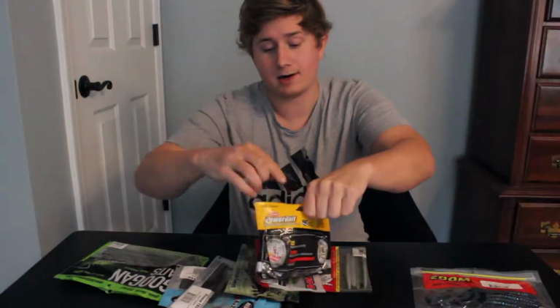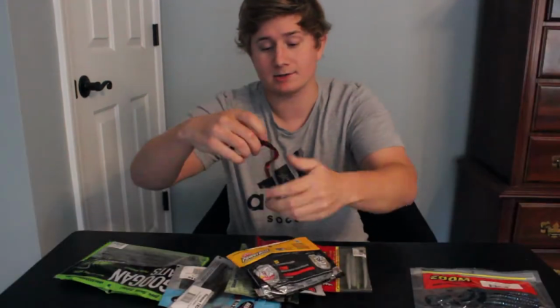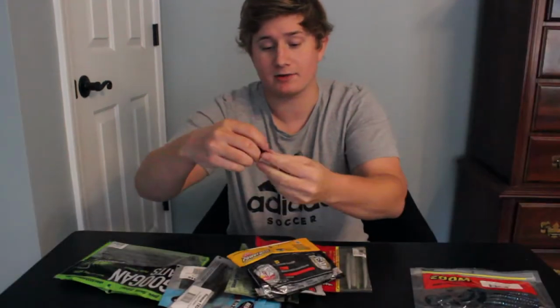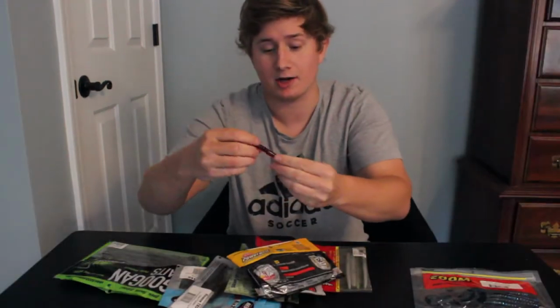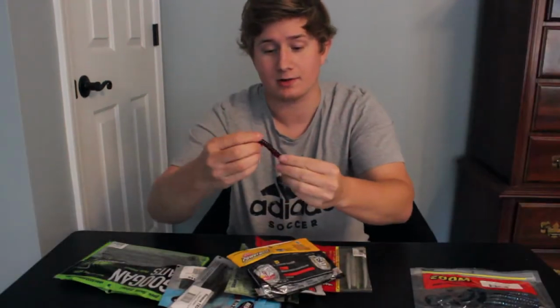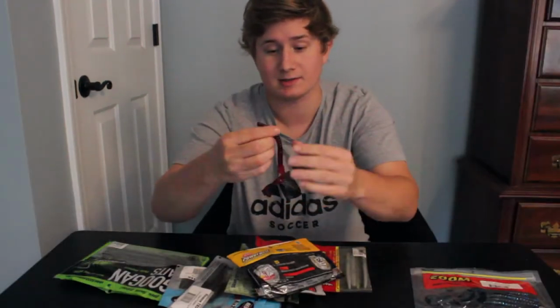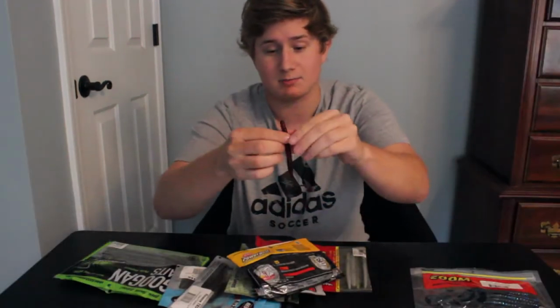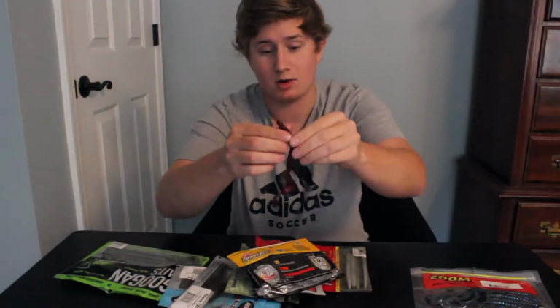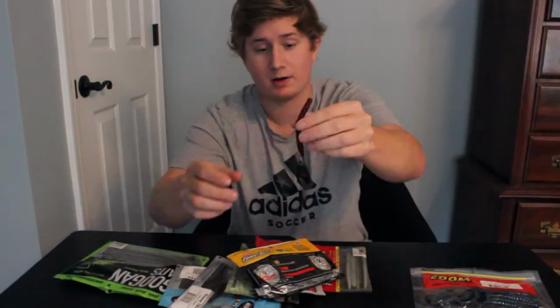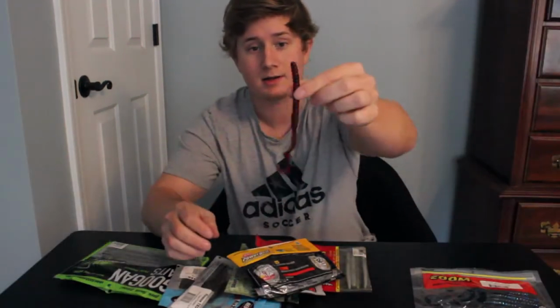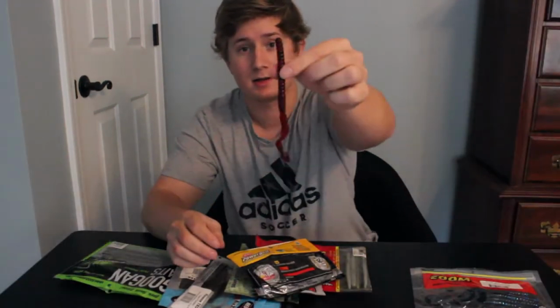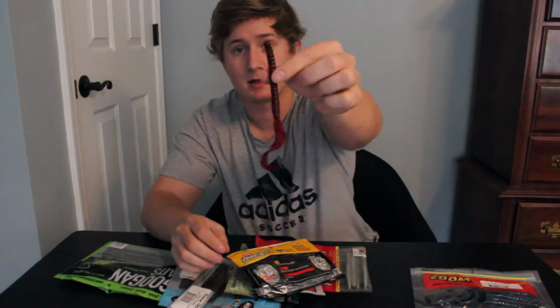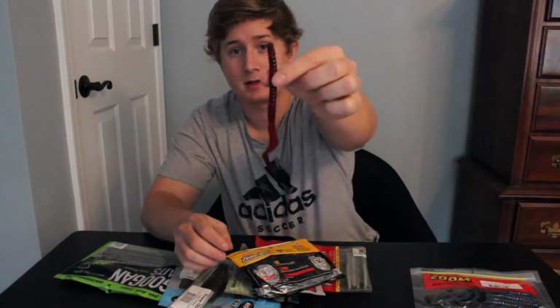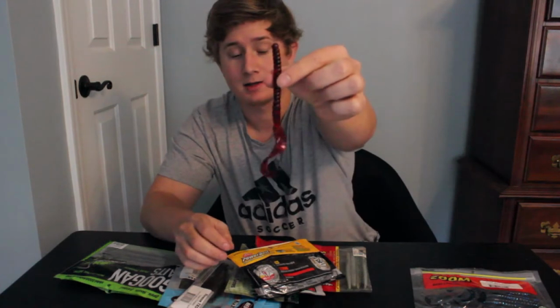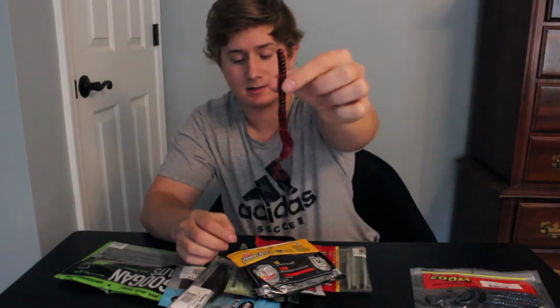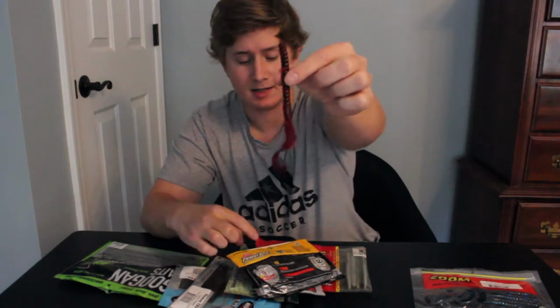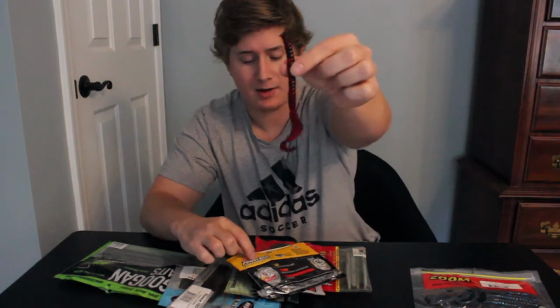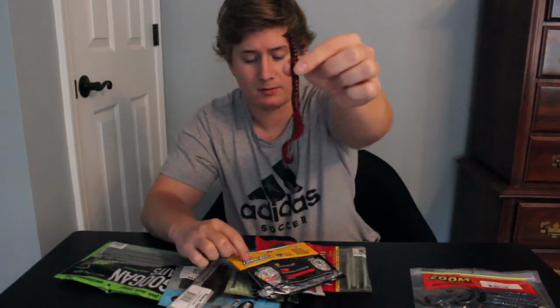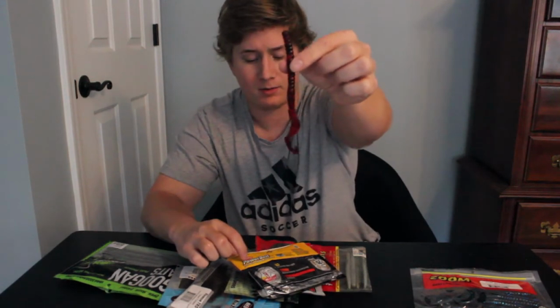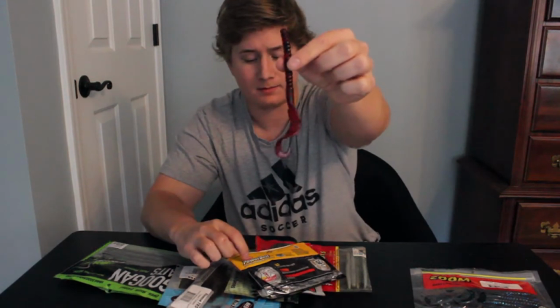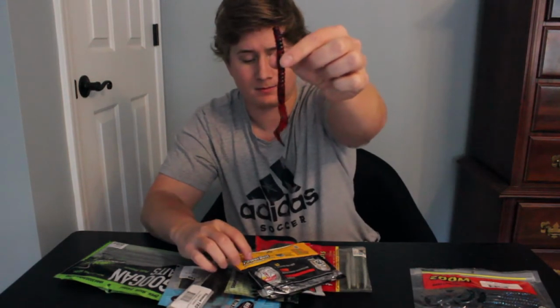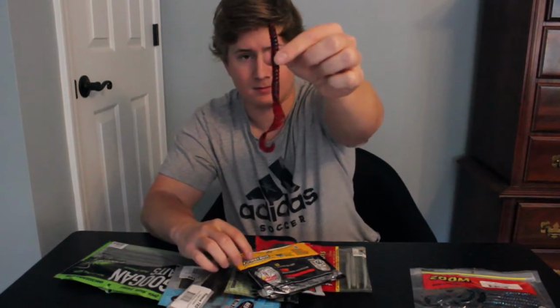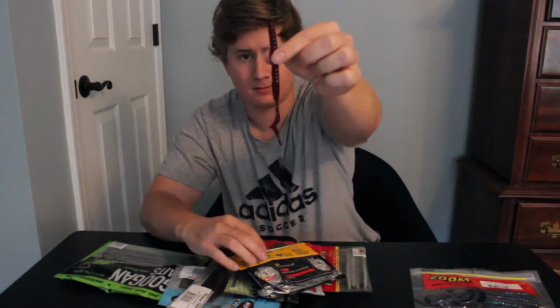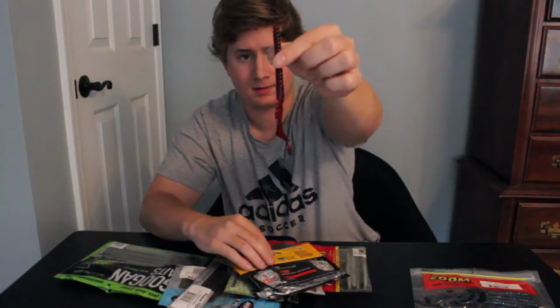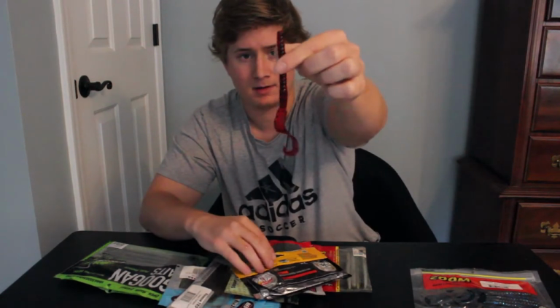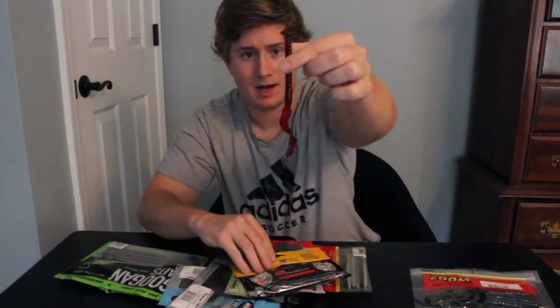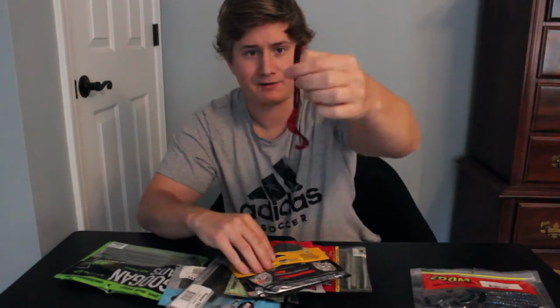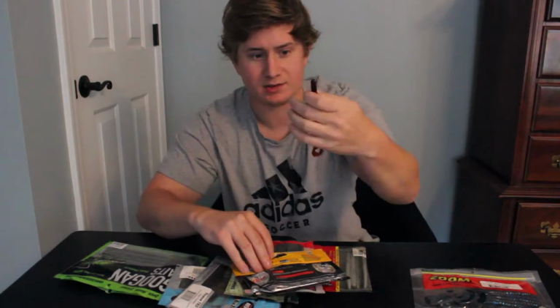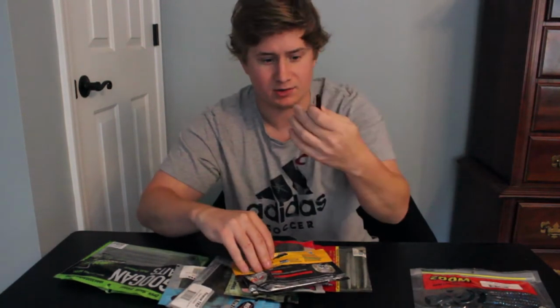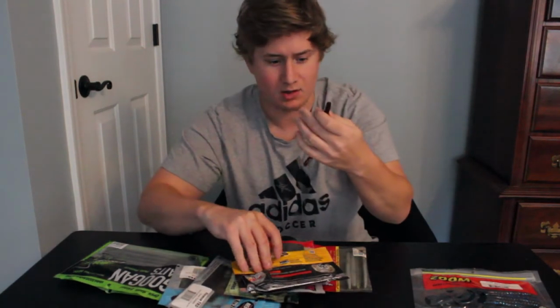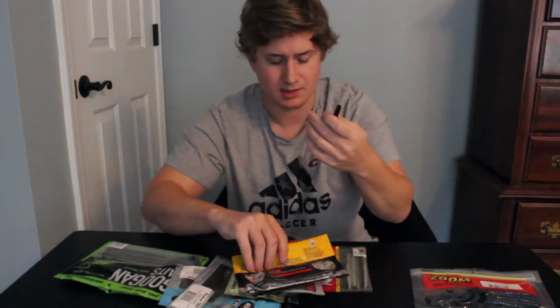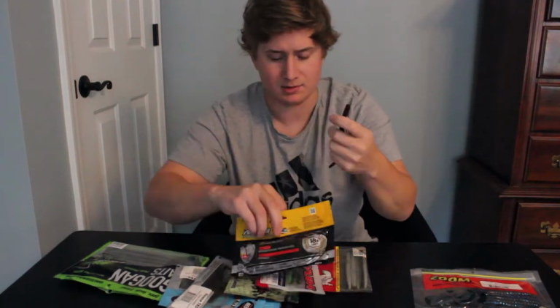Here's another color — this is a smaller one, this is a PowerBait one. I haven't used these in a long time though.